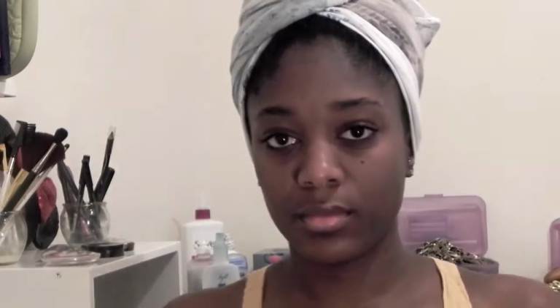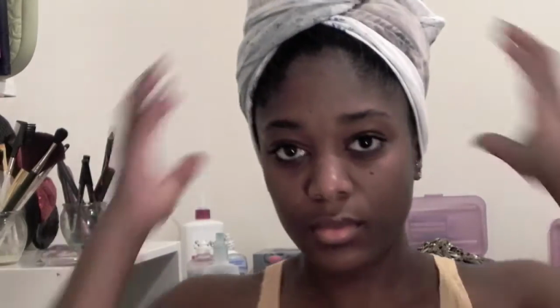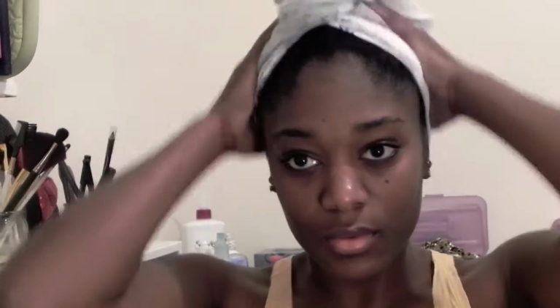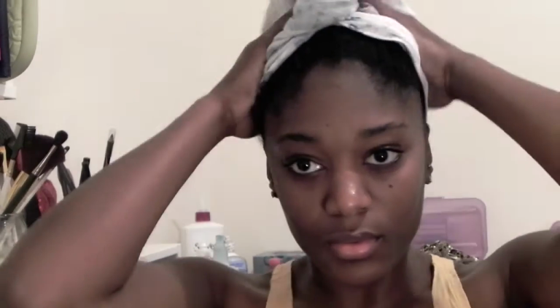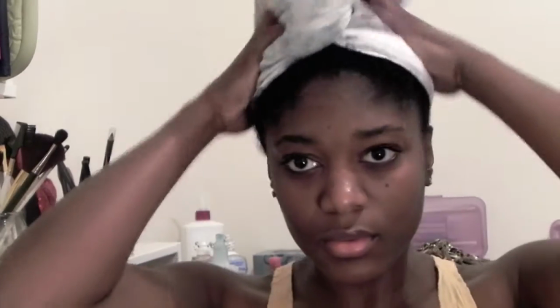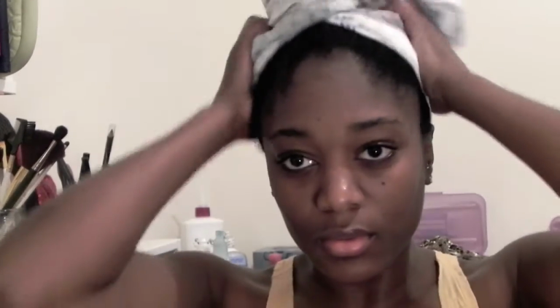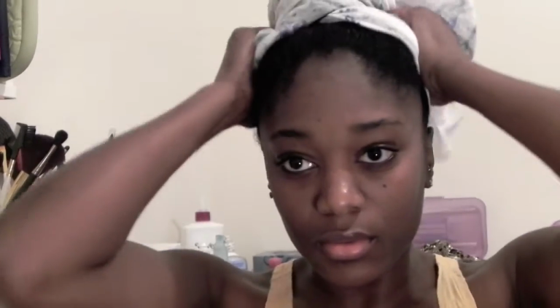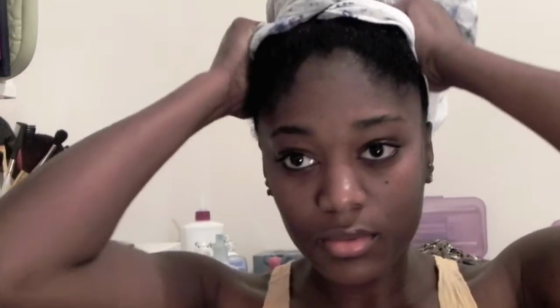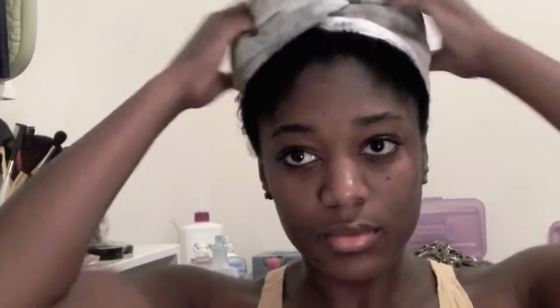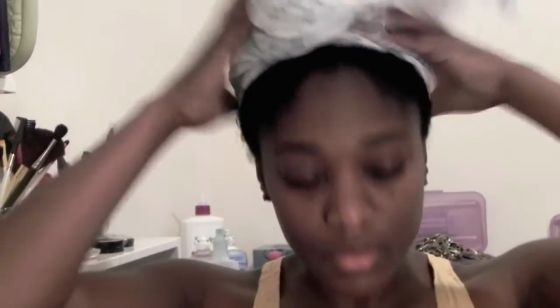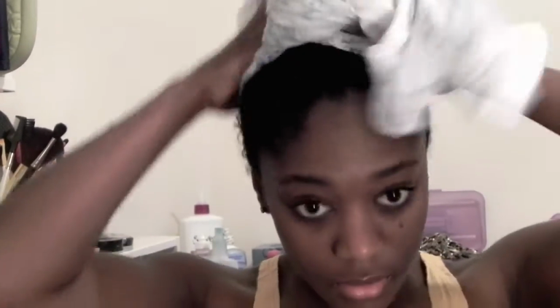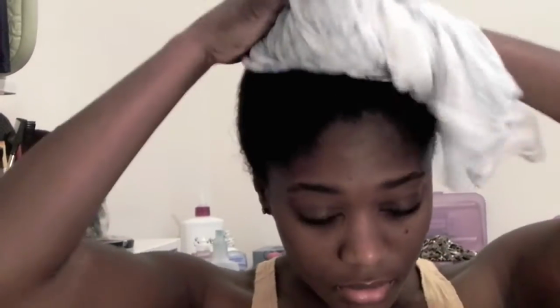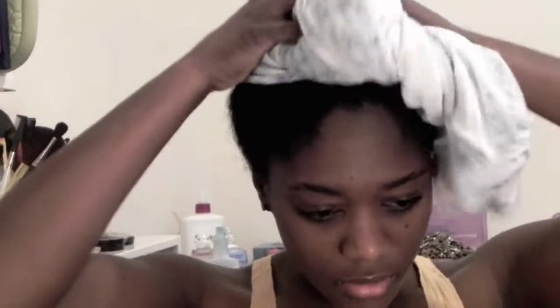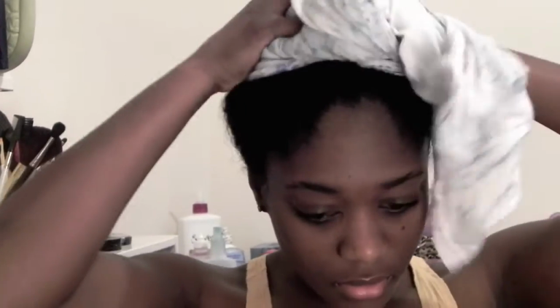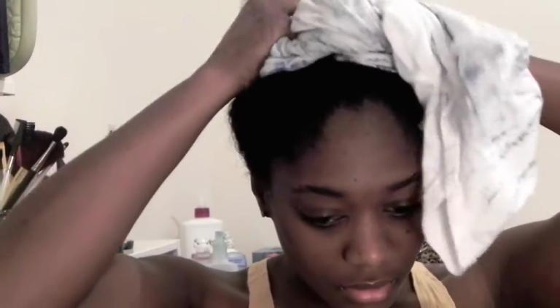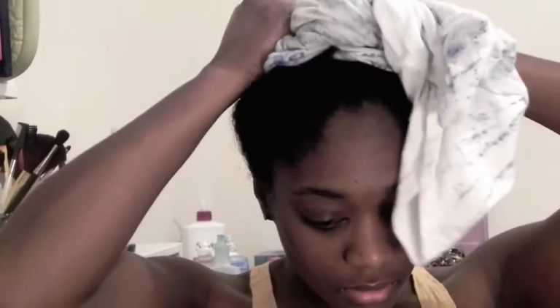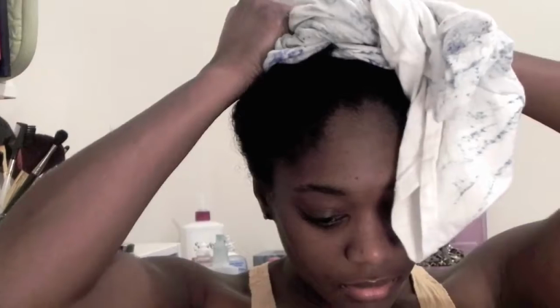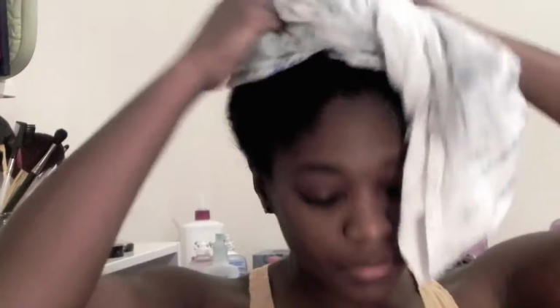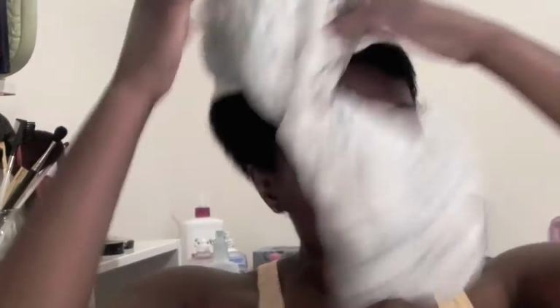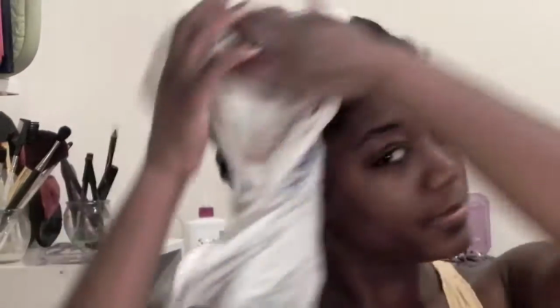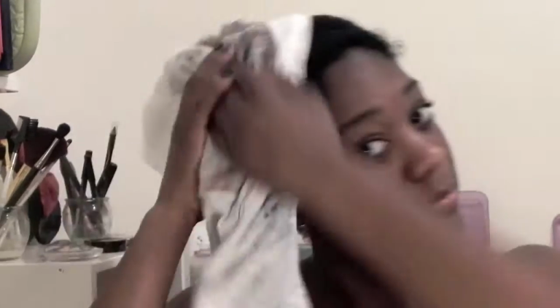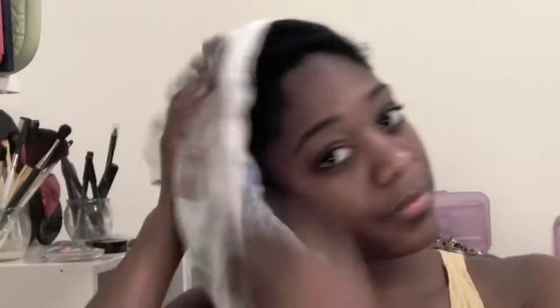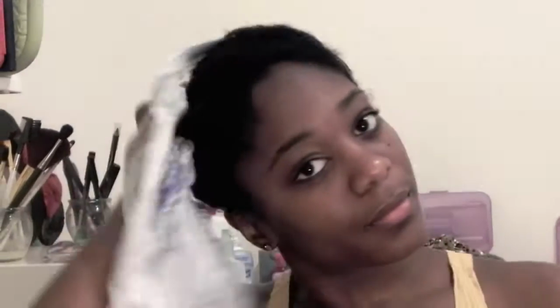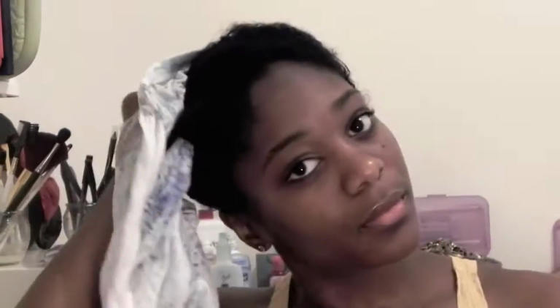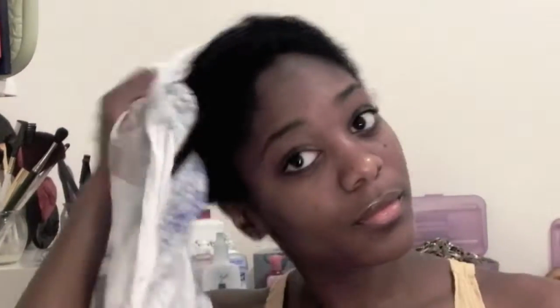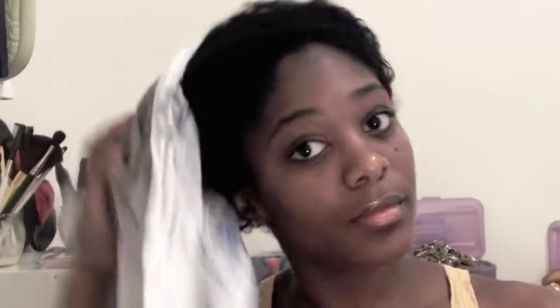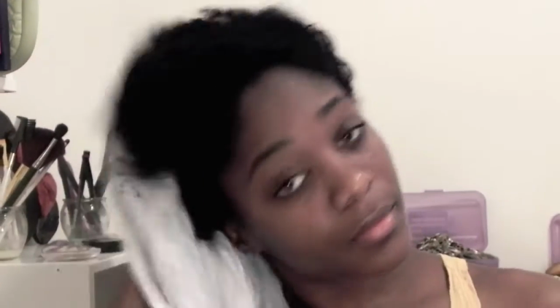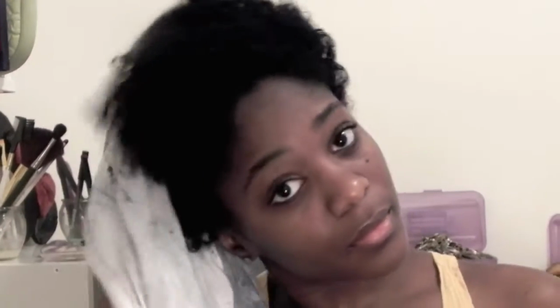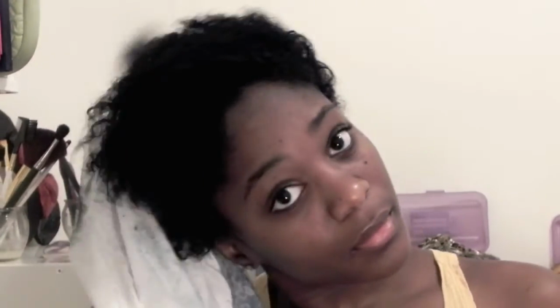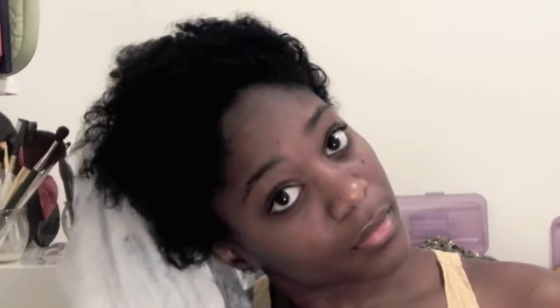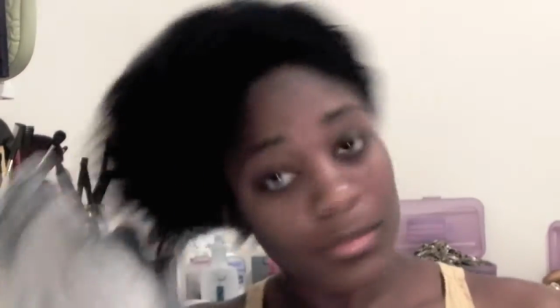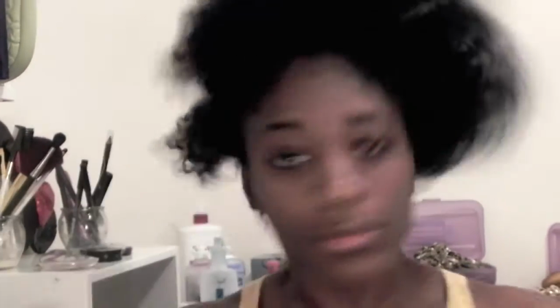My hair has been freshly washed and deep conditioned, and I'm just drying it with a t-shirt.